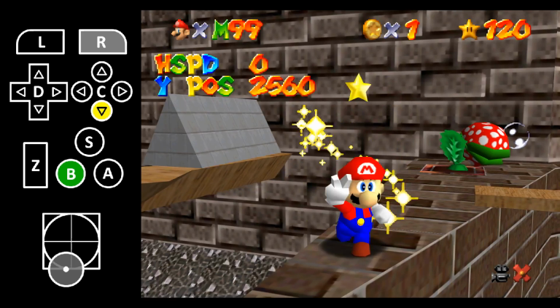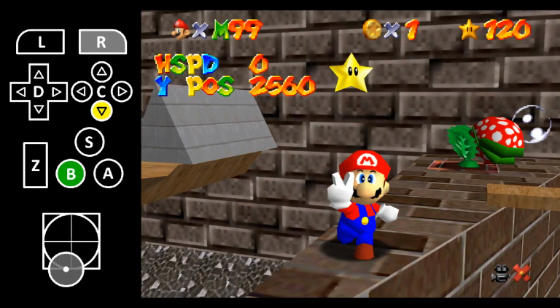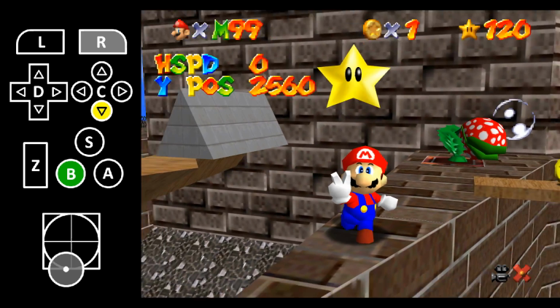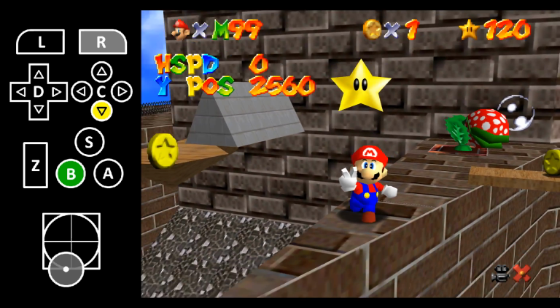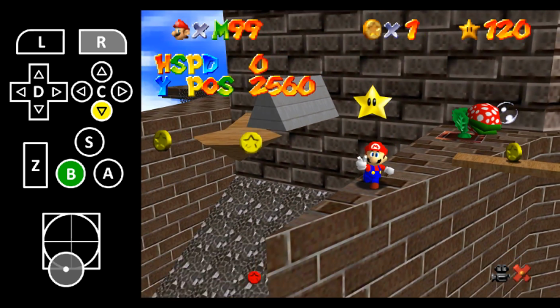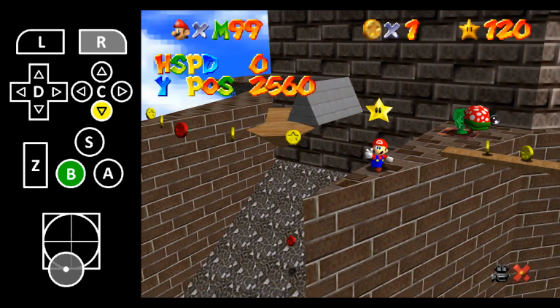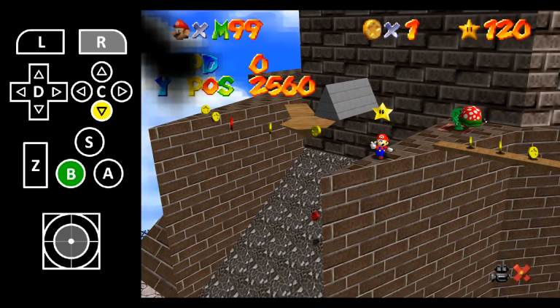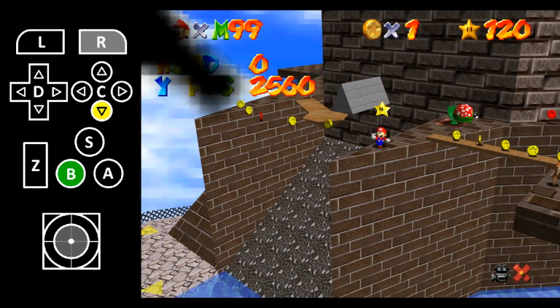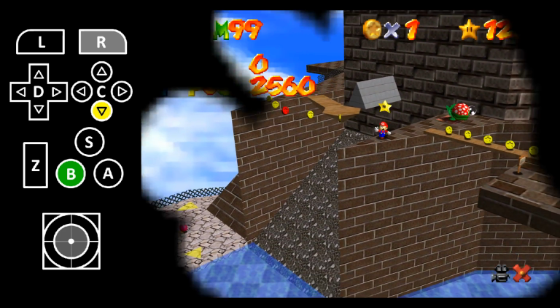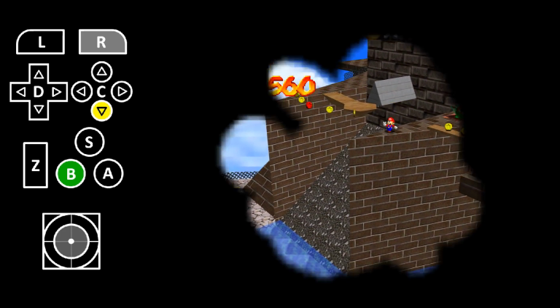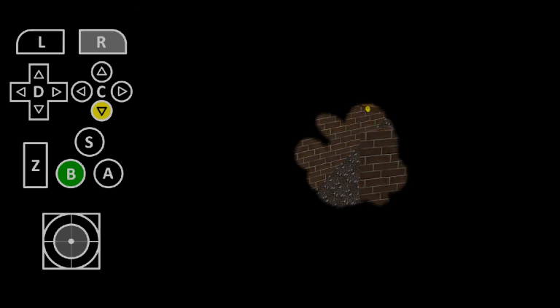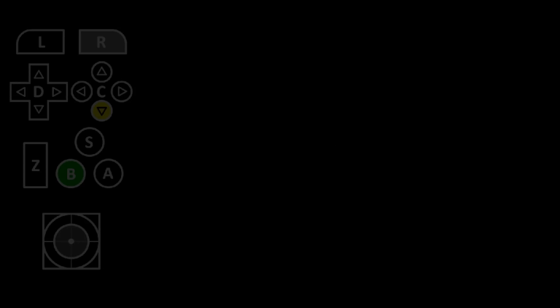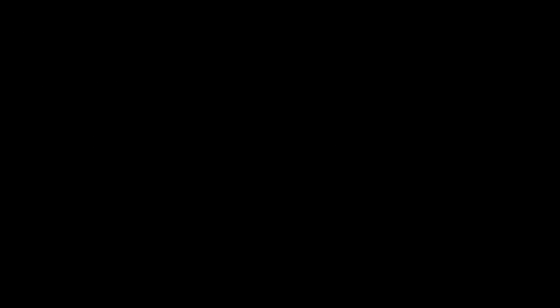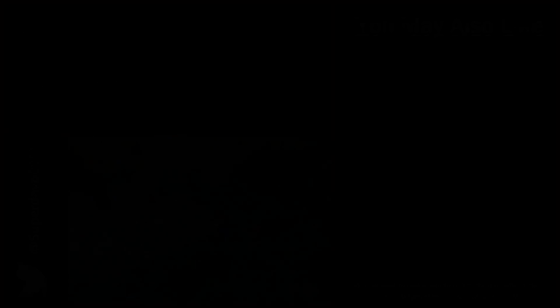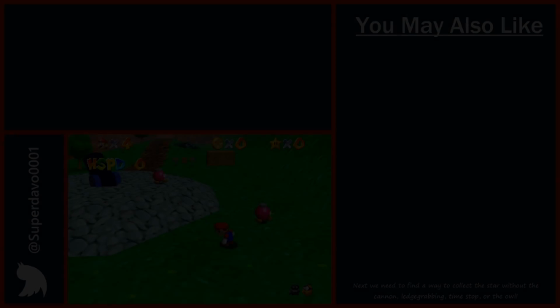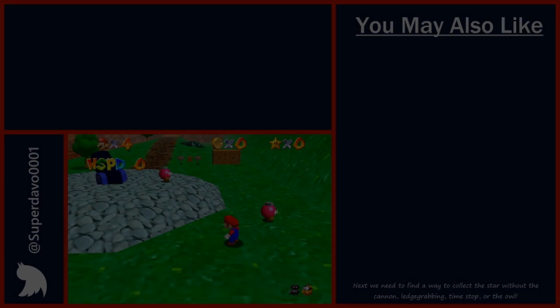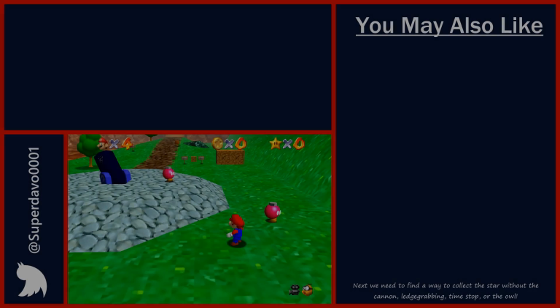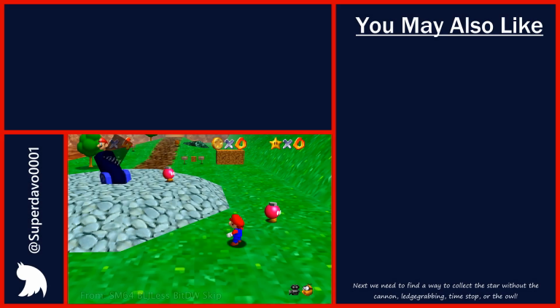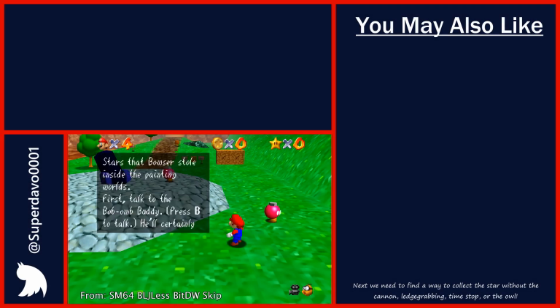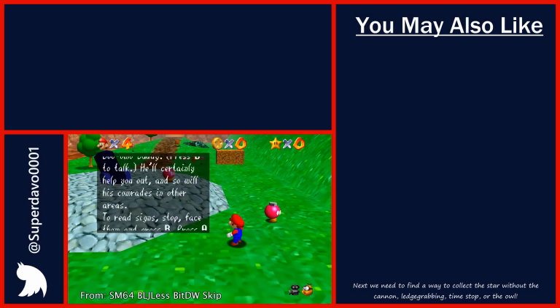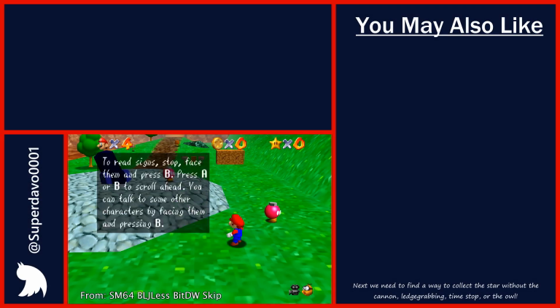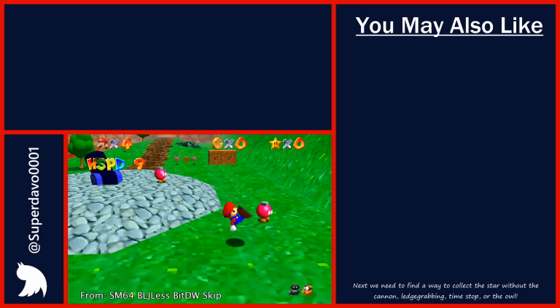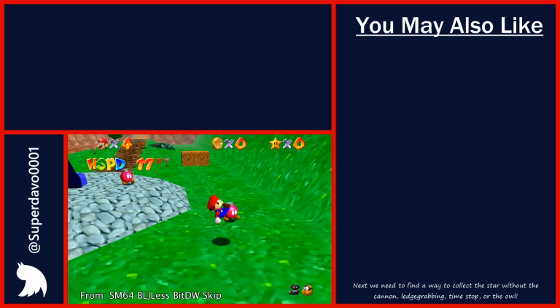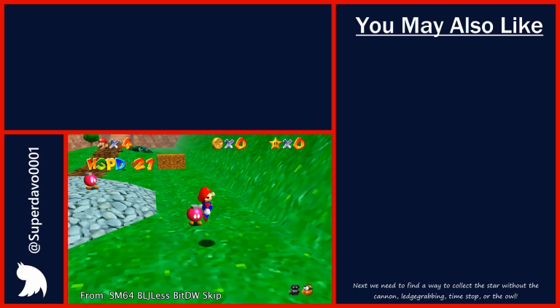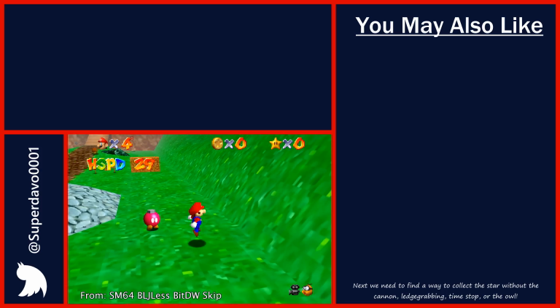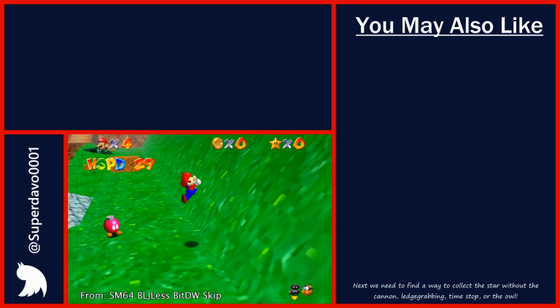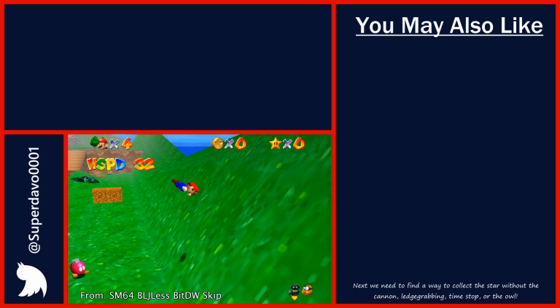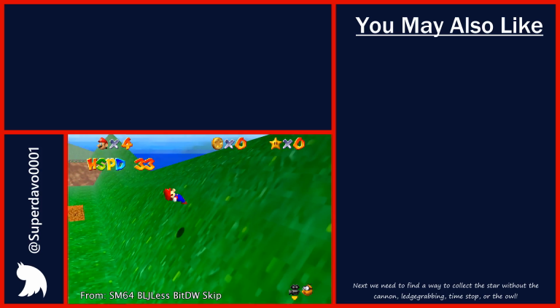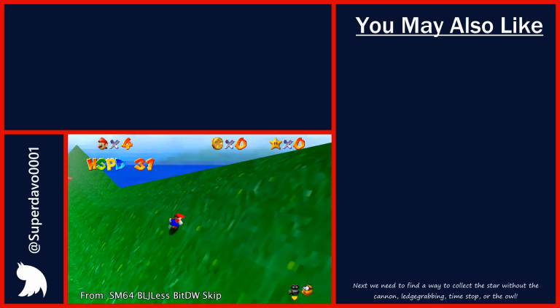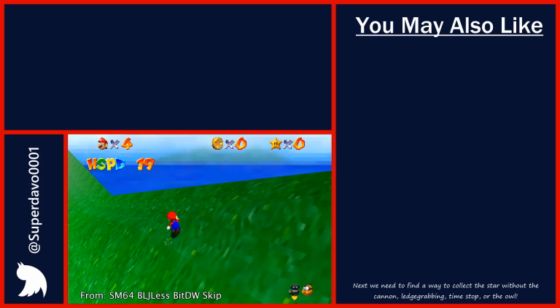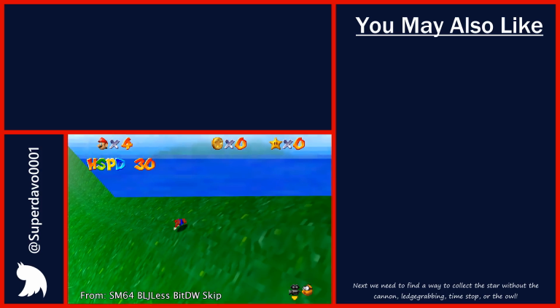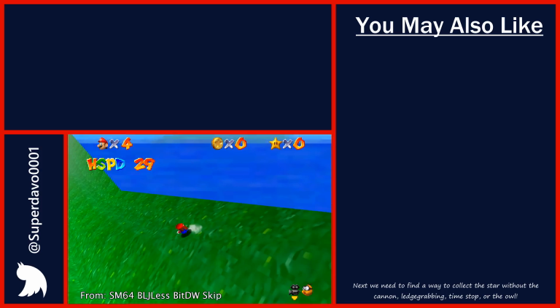Here we go! And there you go — that's how you can collect the star 'Blast Away the Wall' without the cannon, ledge grabs, or Time Stop.